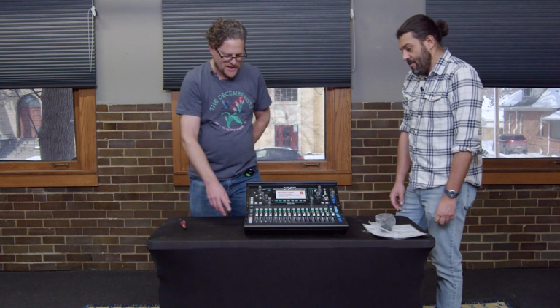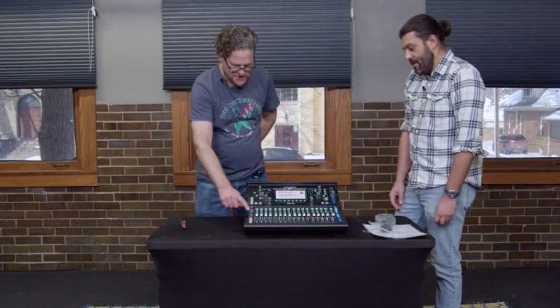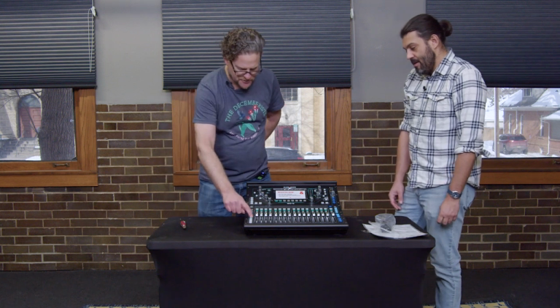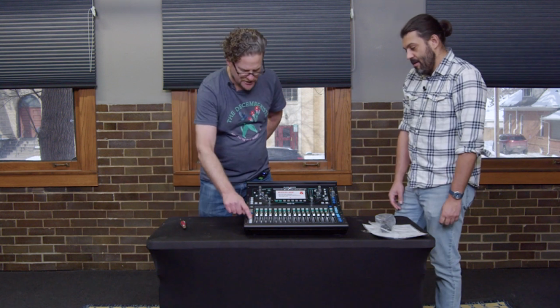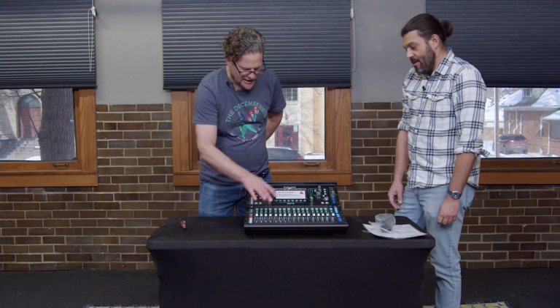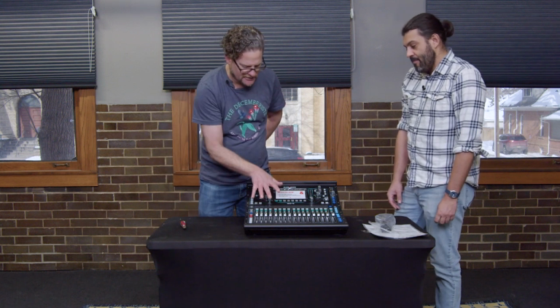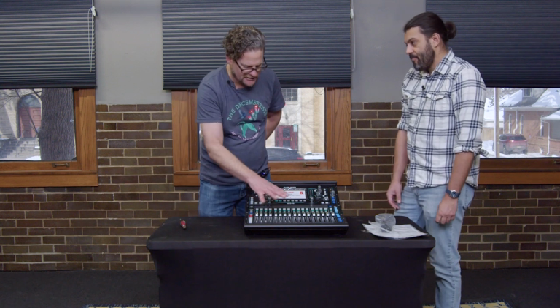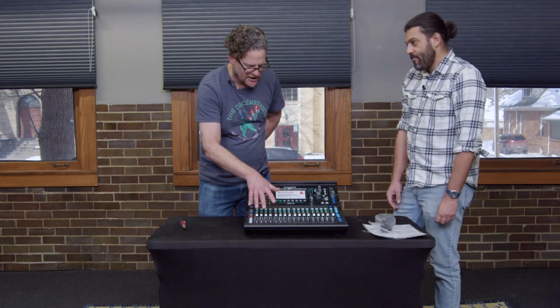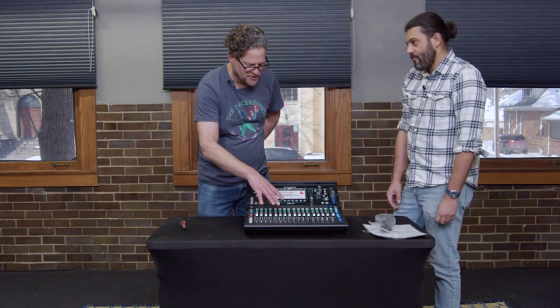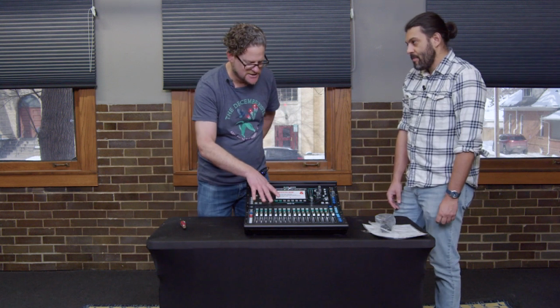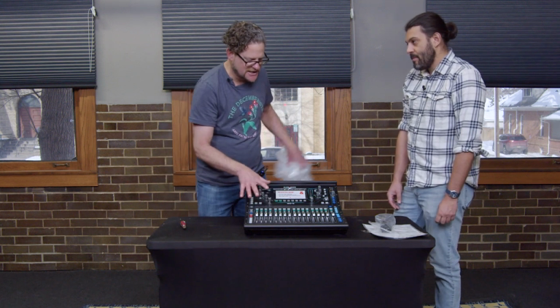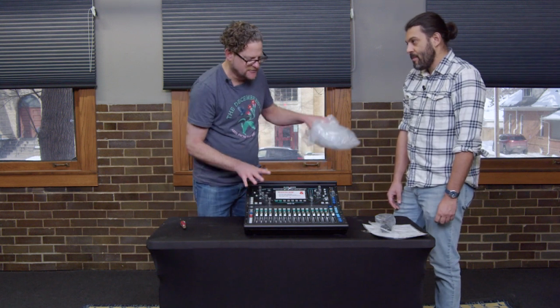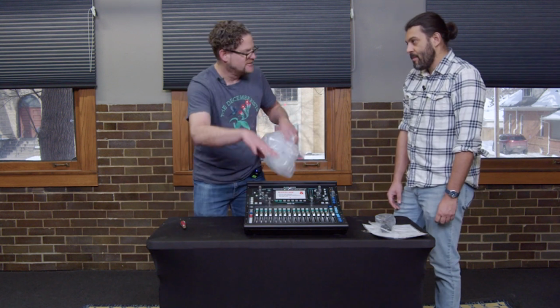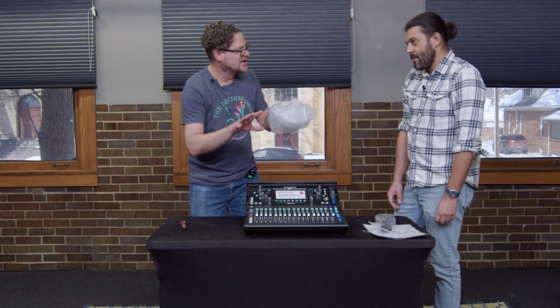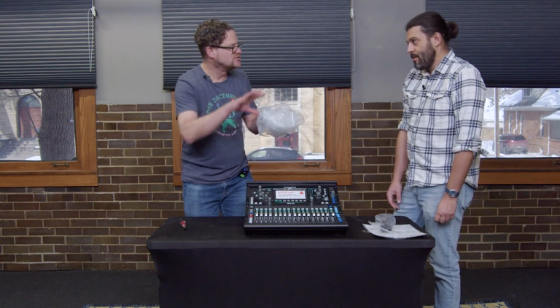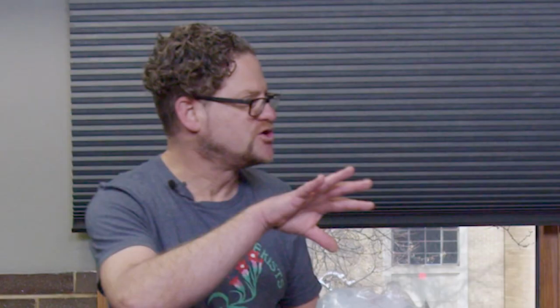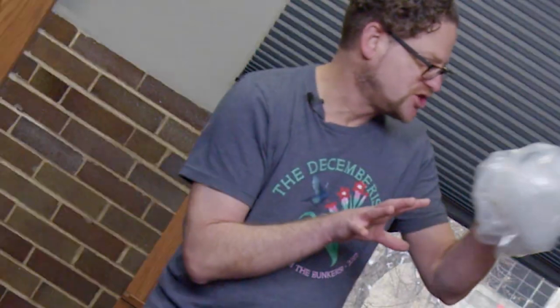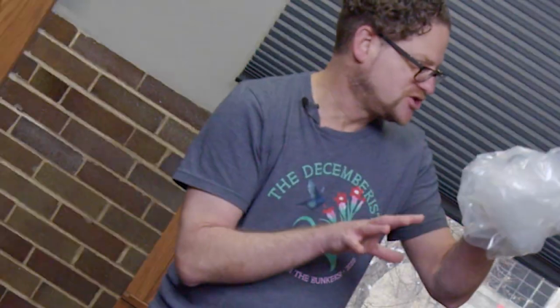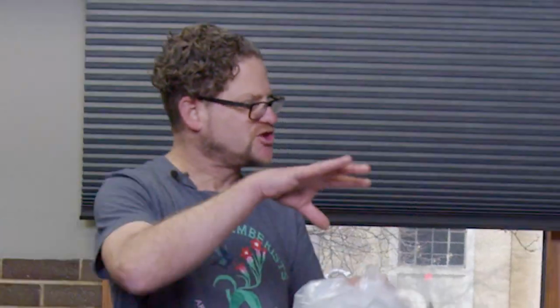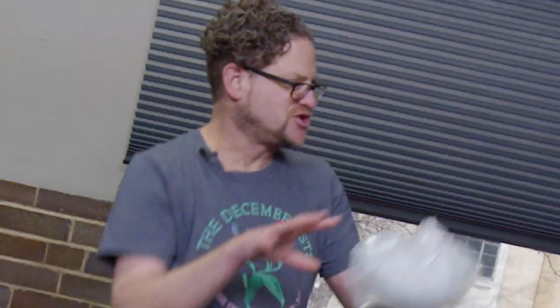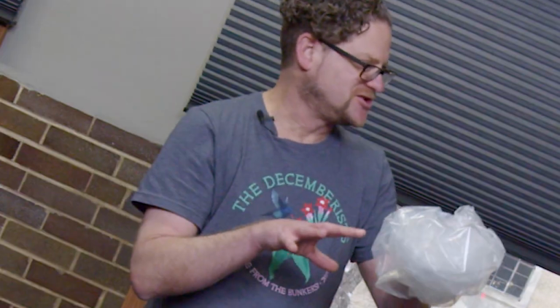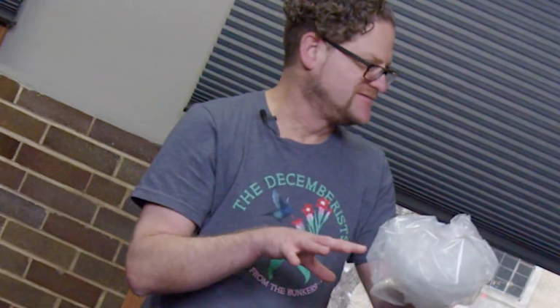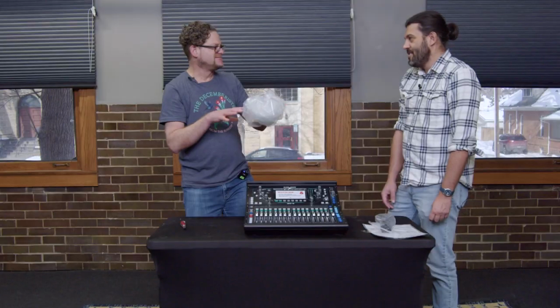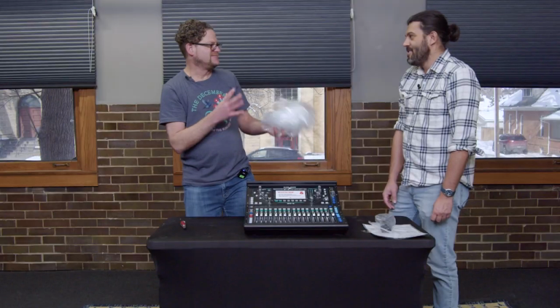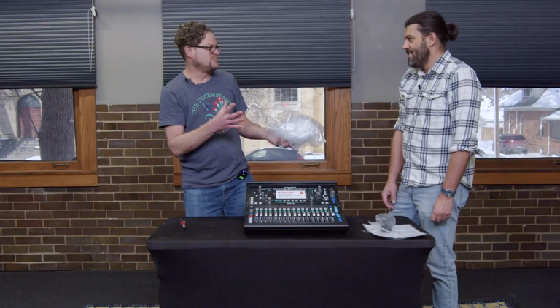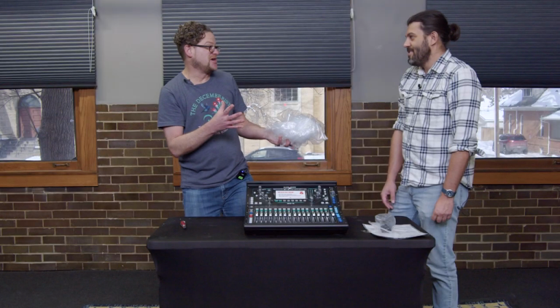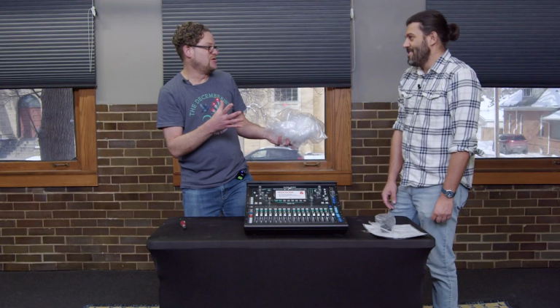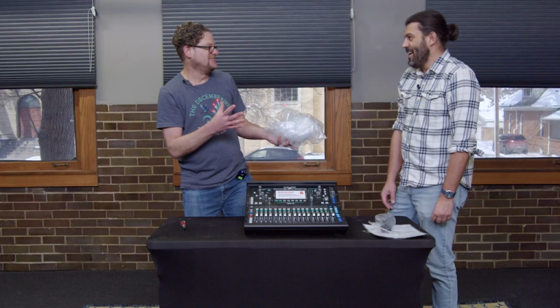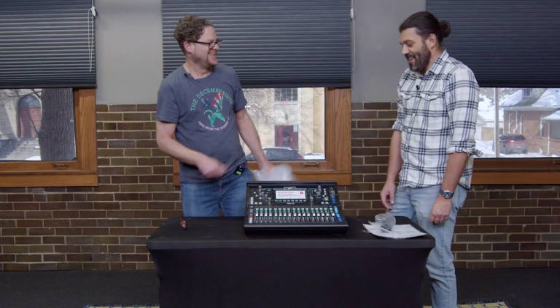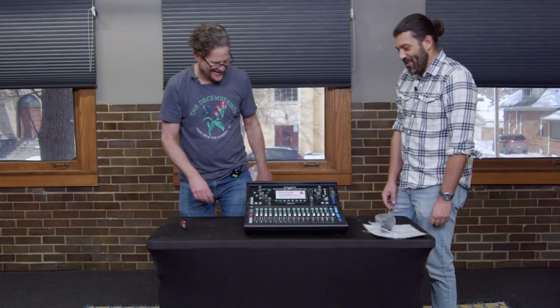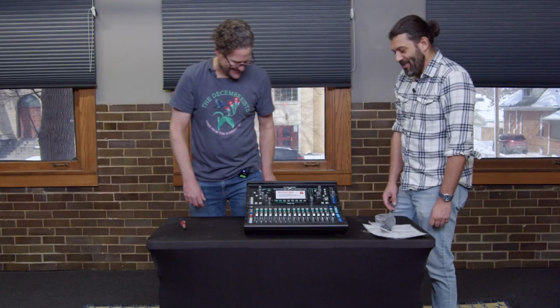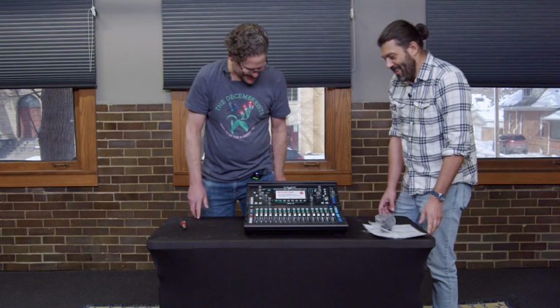As you flip between the layers, you would see the faders move to their positions for that layer. Pretty cool. Yeah, that is cool.